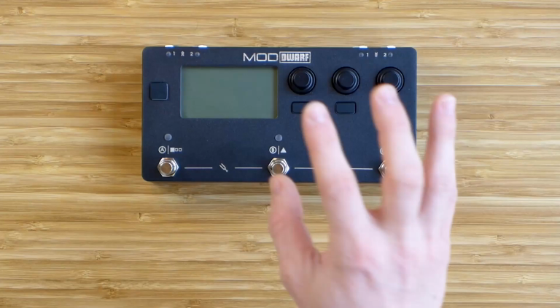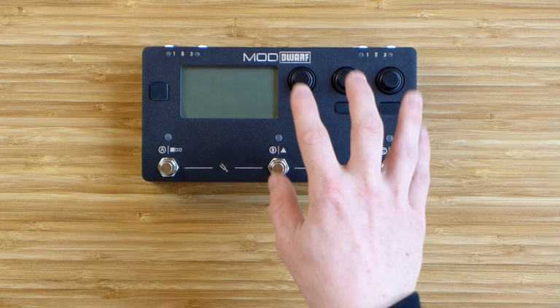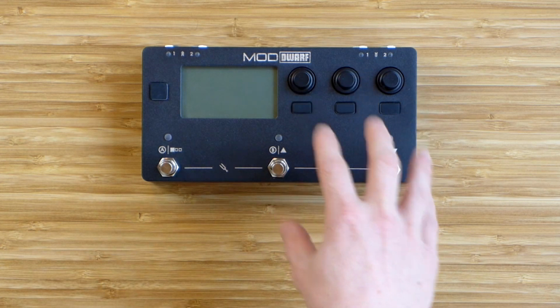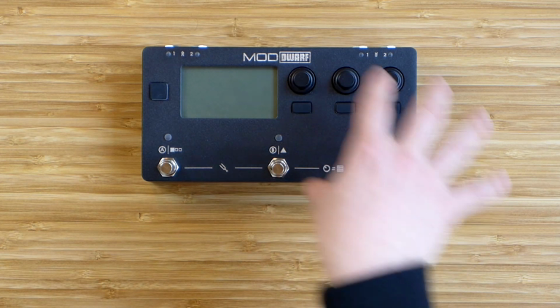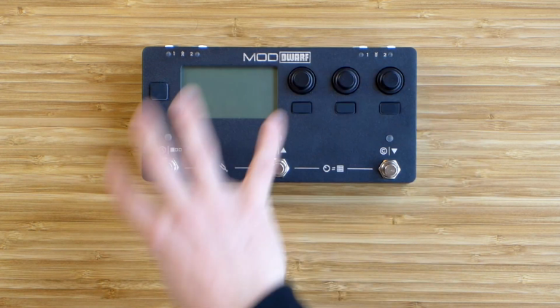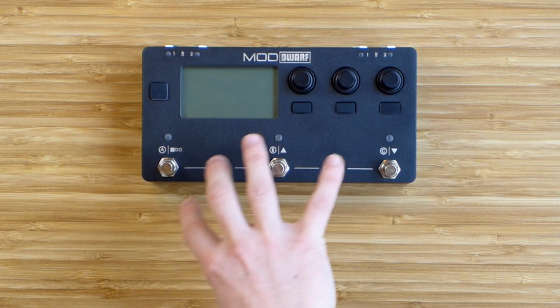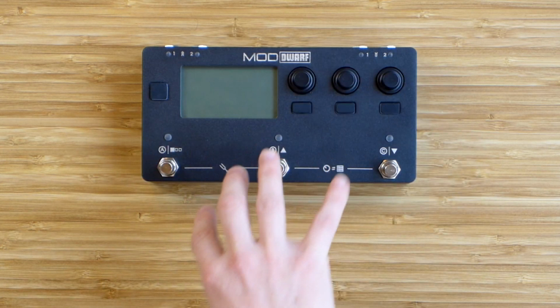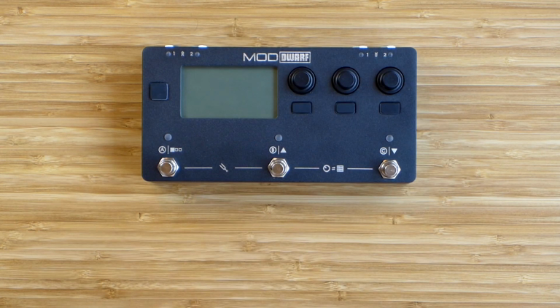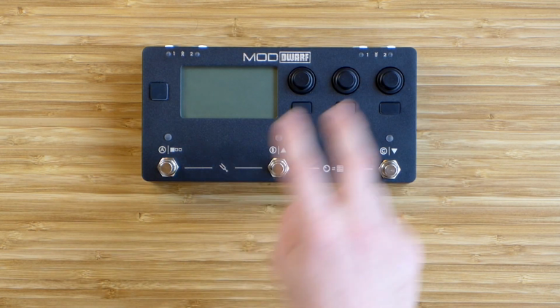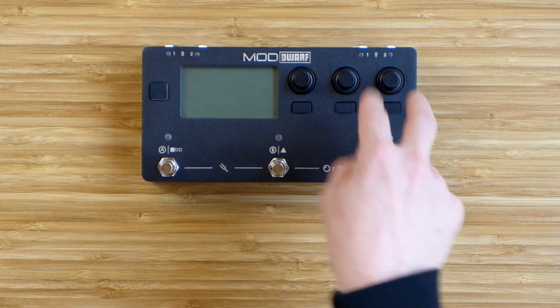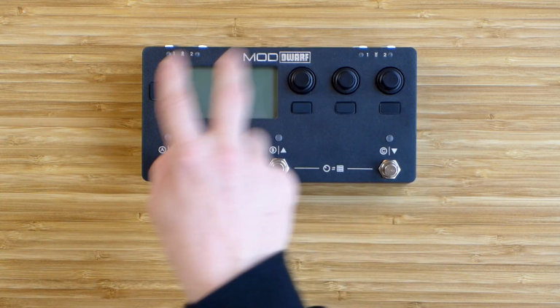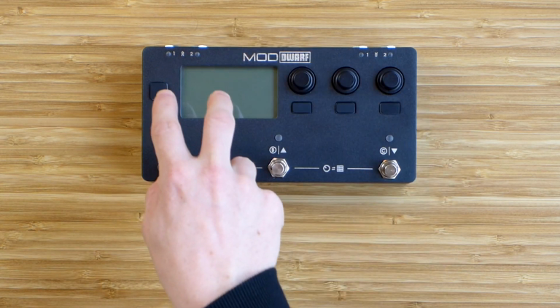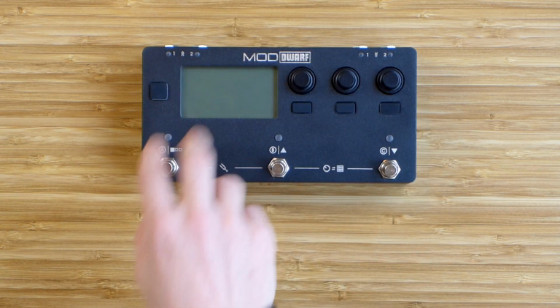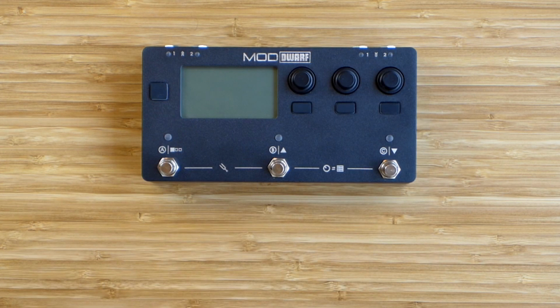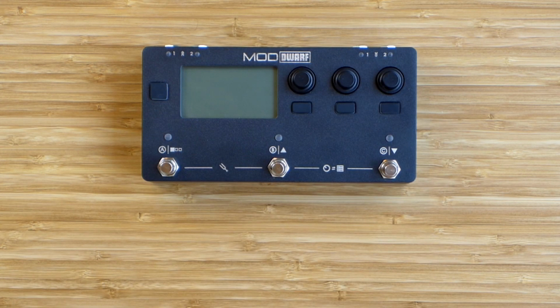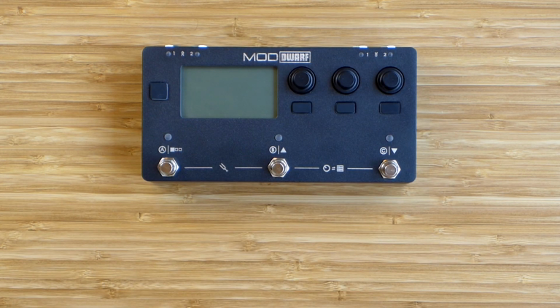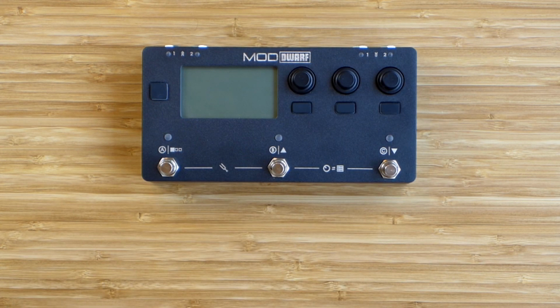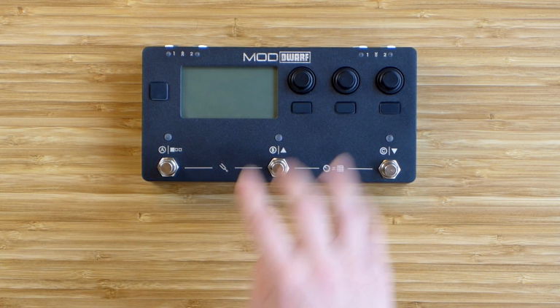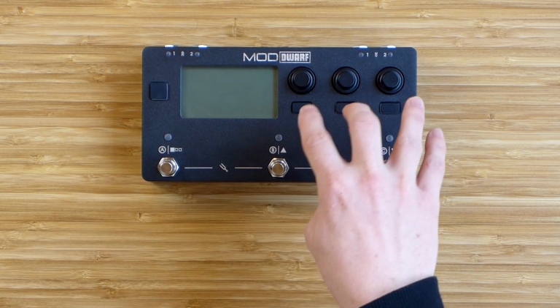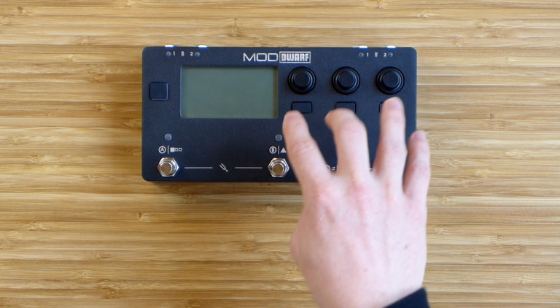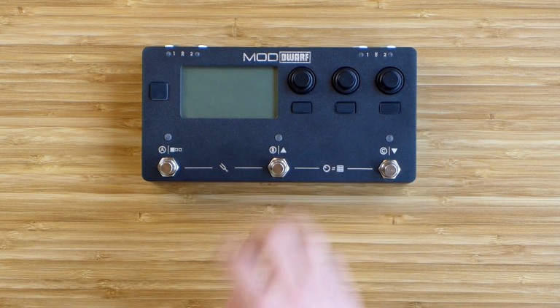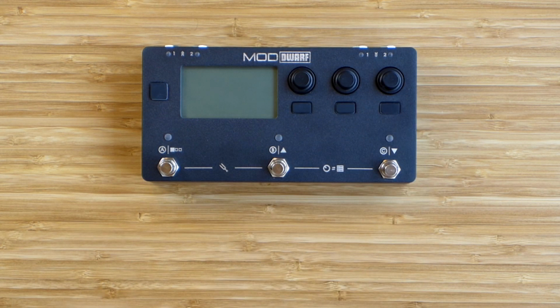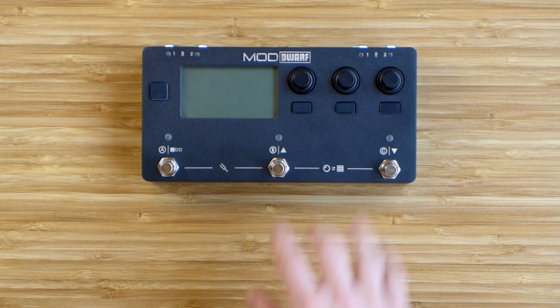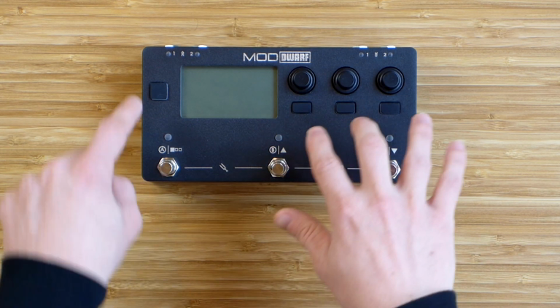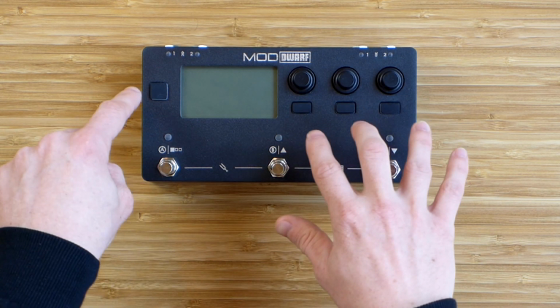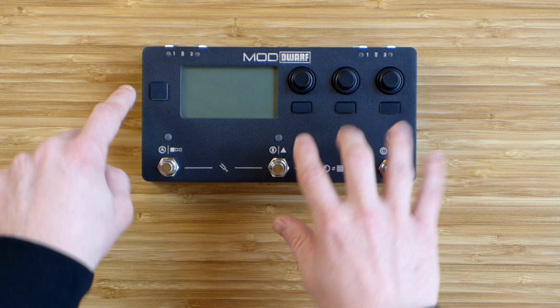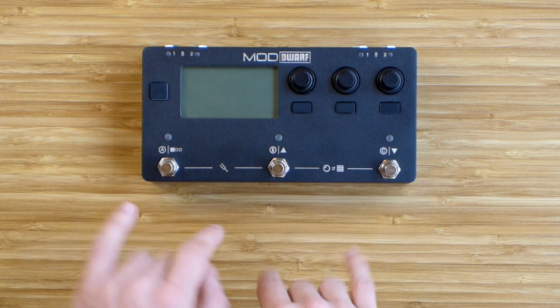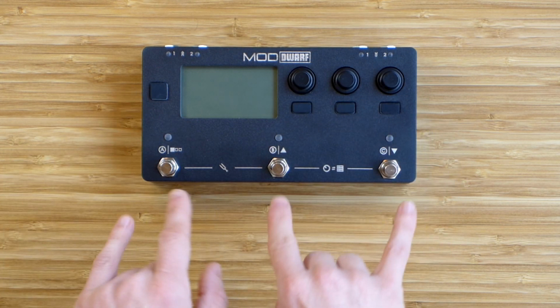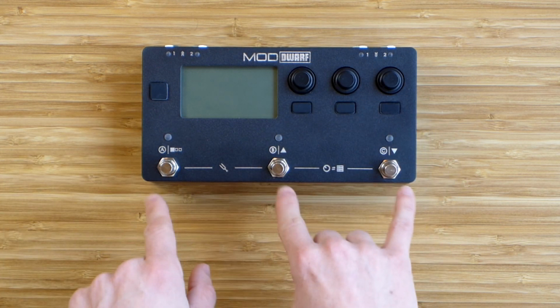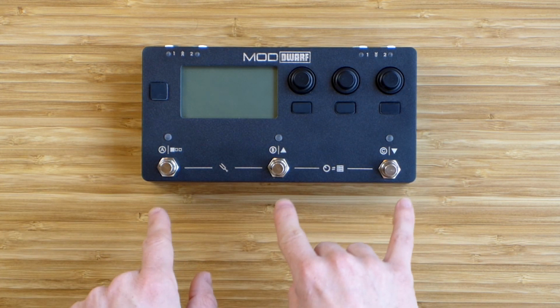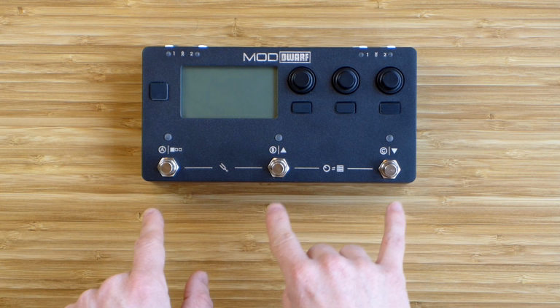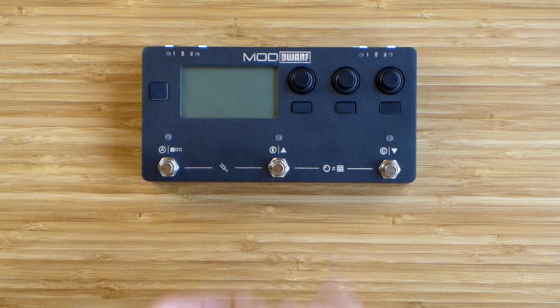When we look at the controller we have LED peak meters, a display, three encoders, four push buttons, and three foot switches.